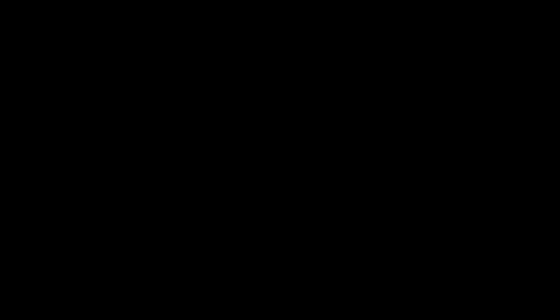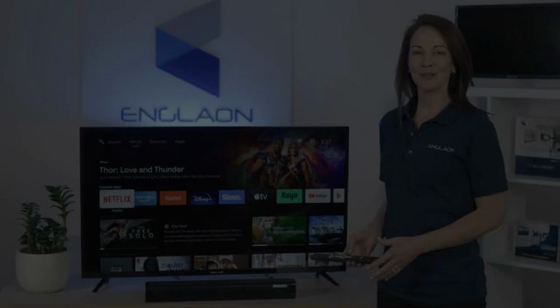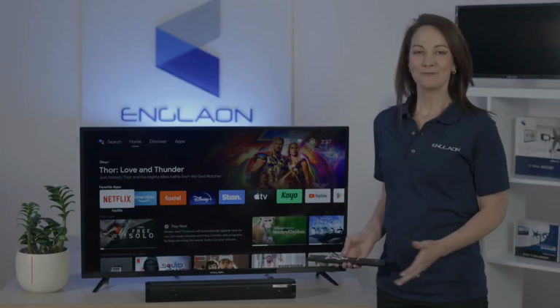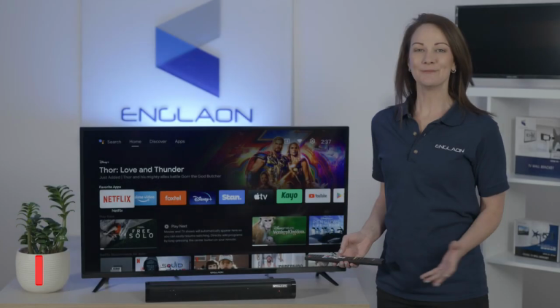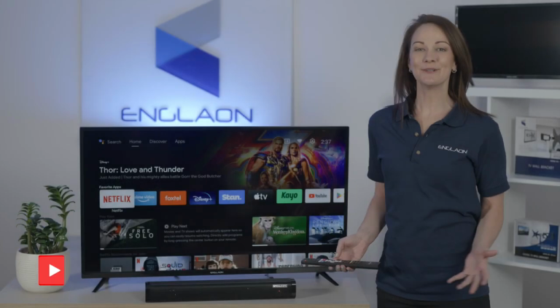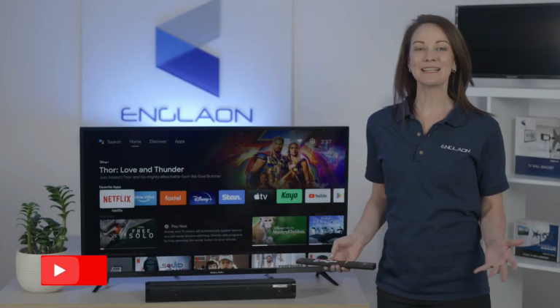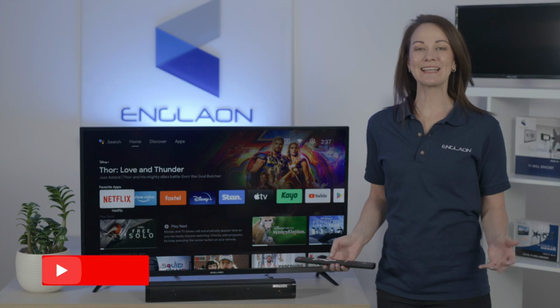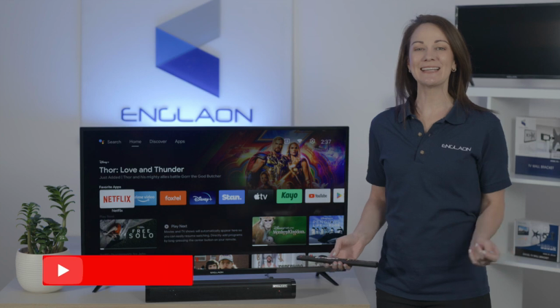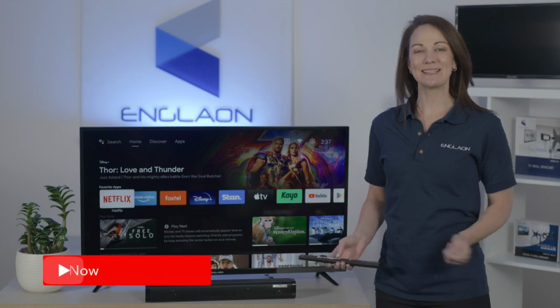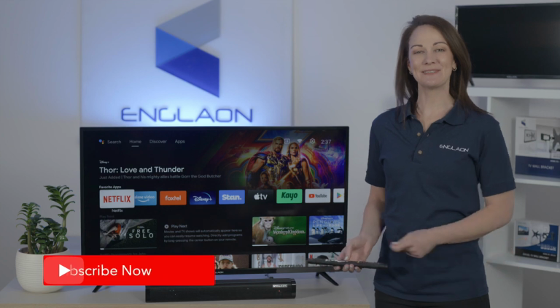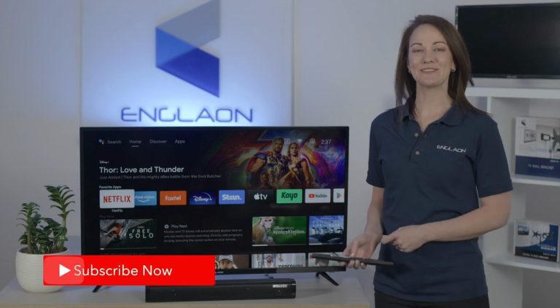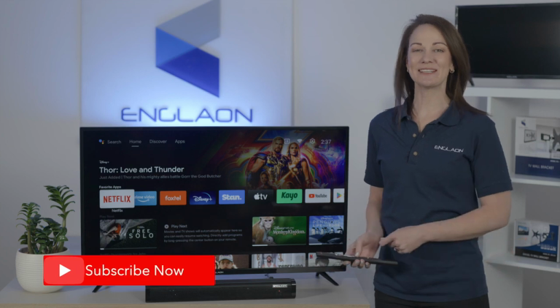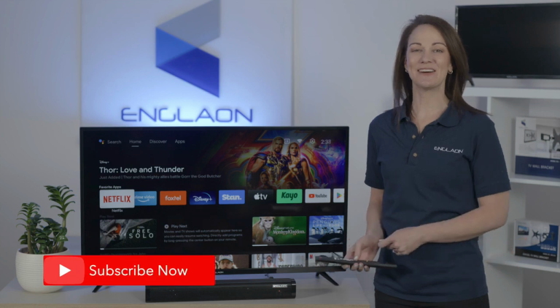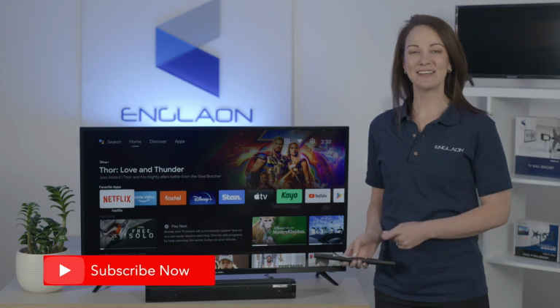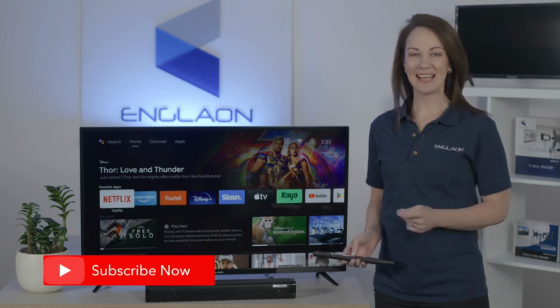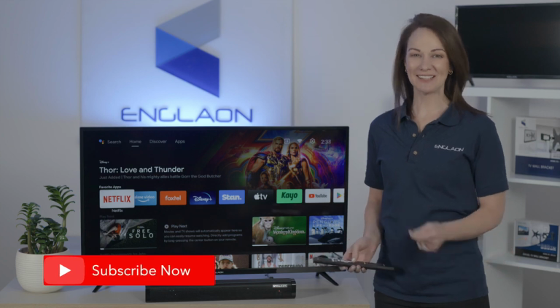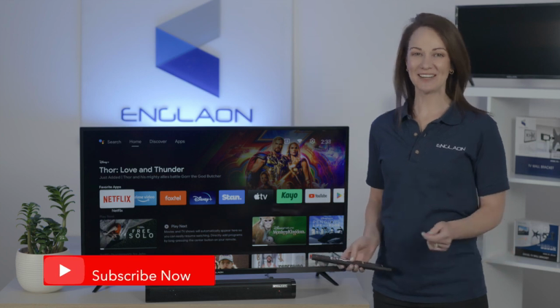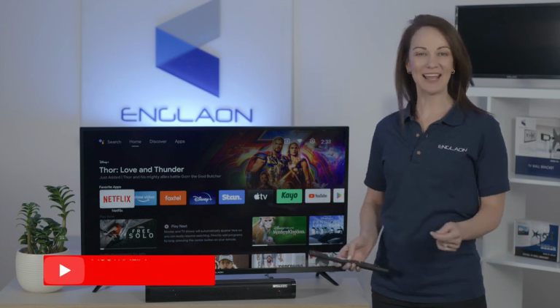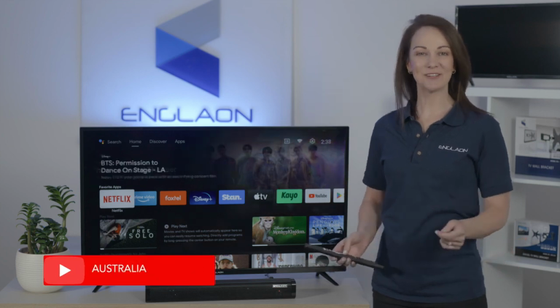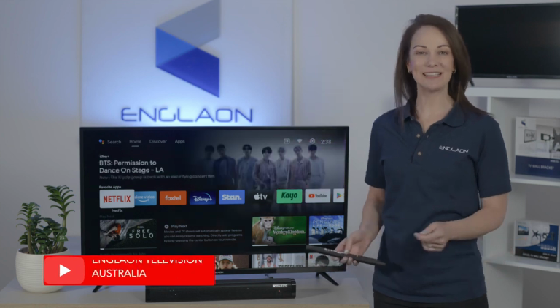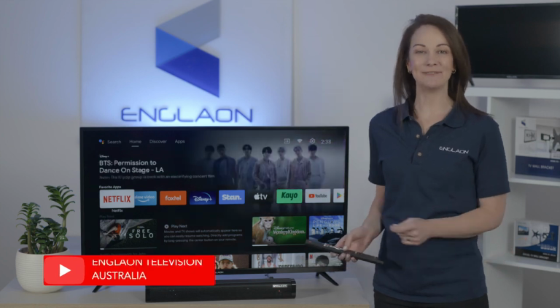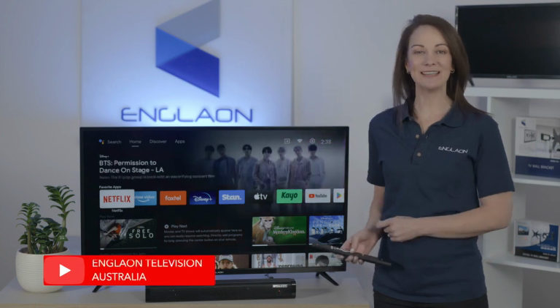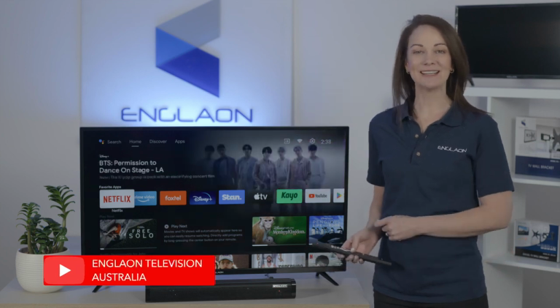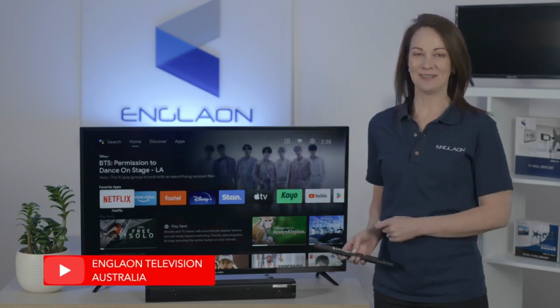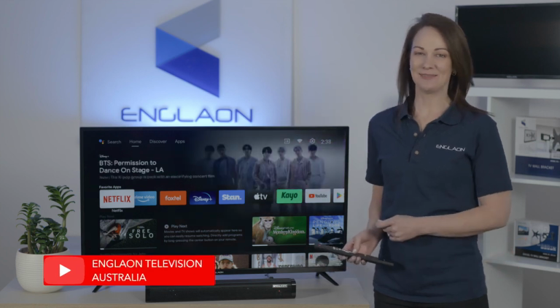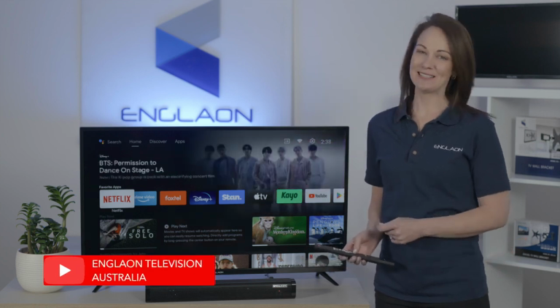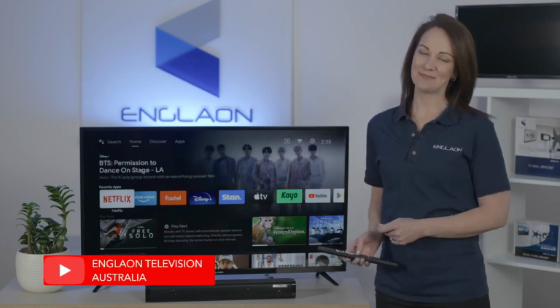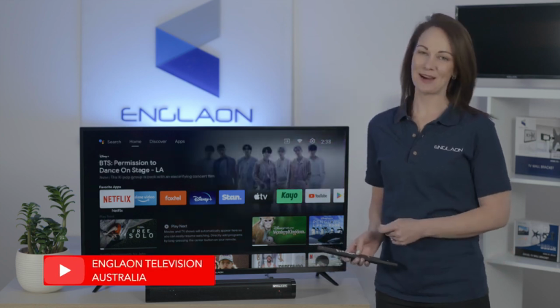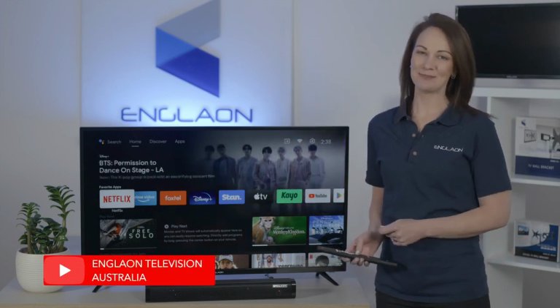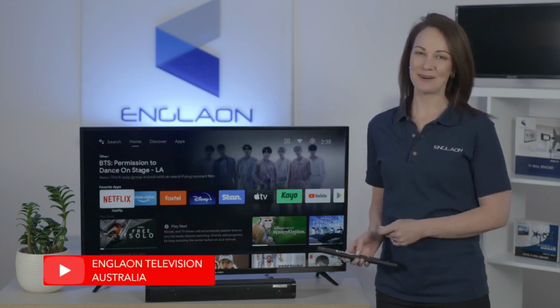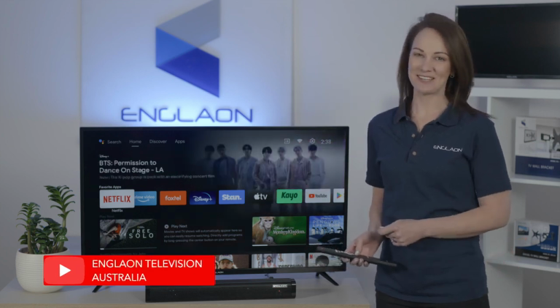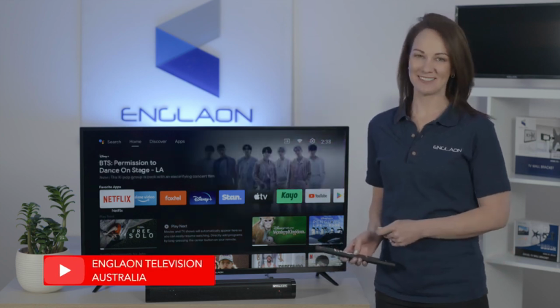For more exciting tips and tricks on Englon Android TV, please subscribe to our channel.